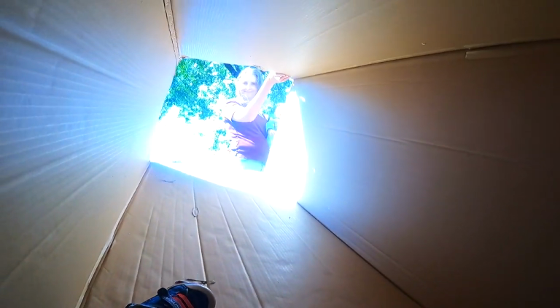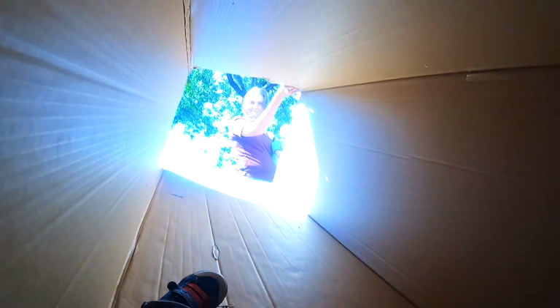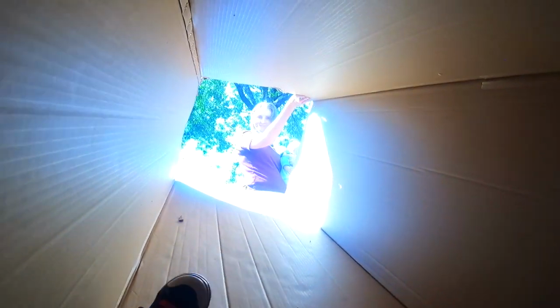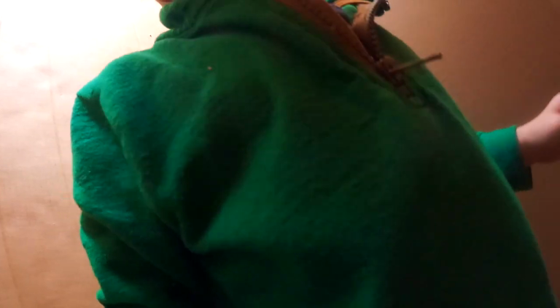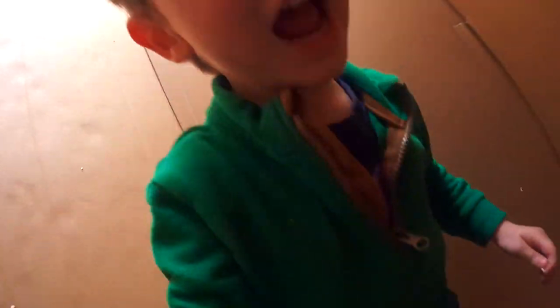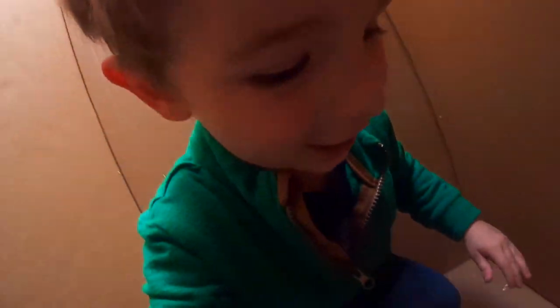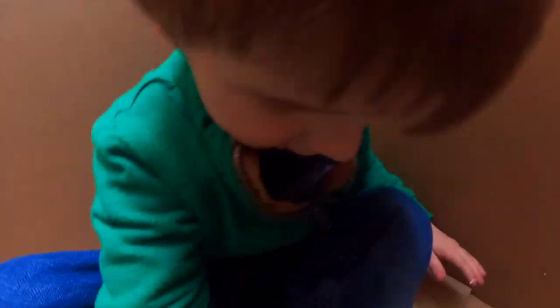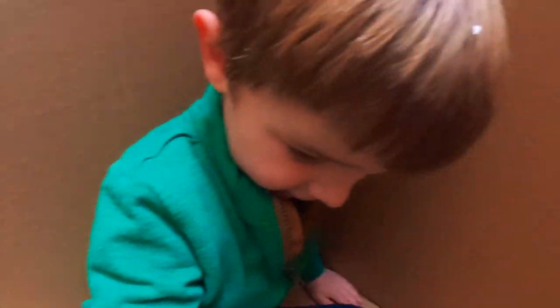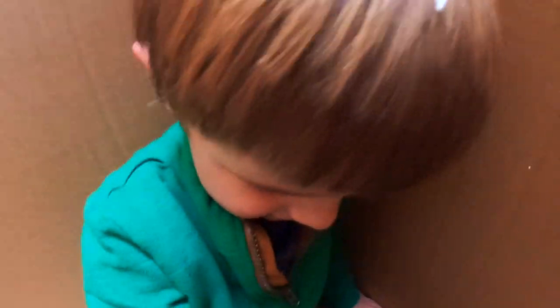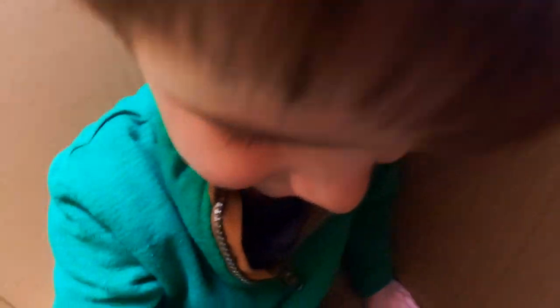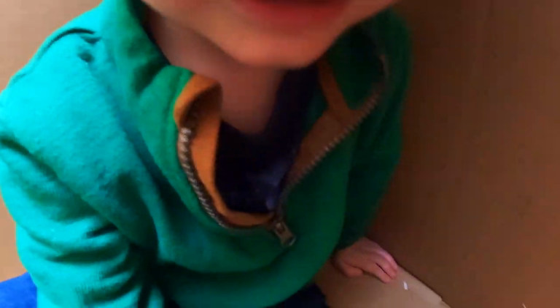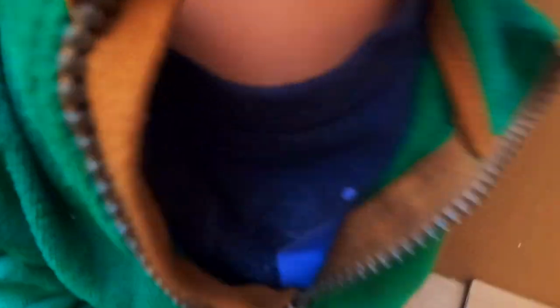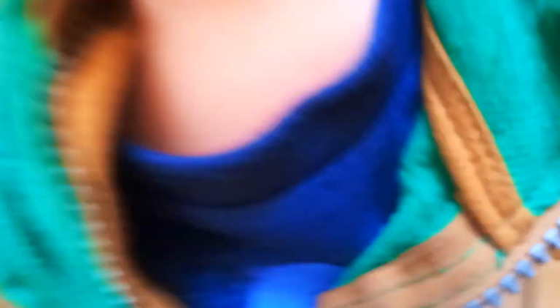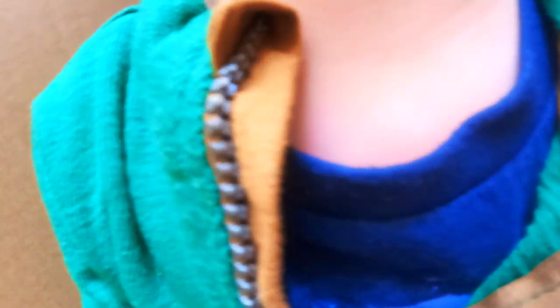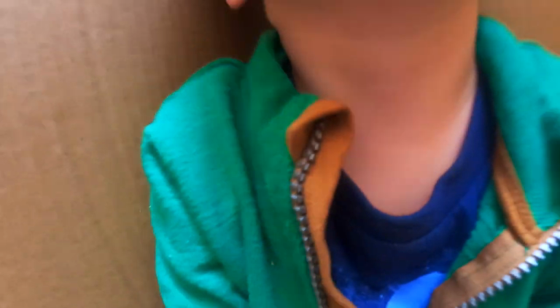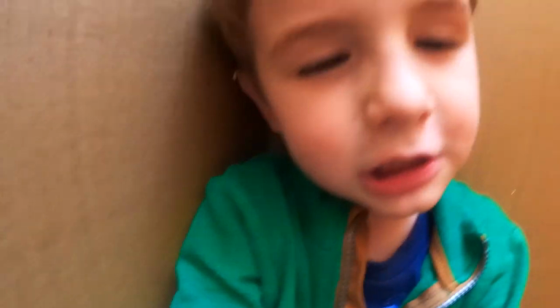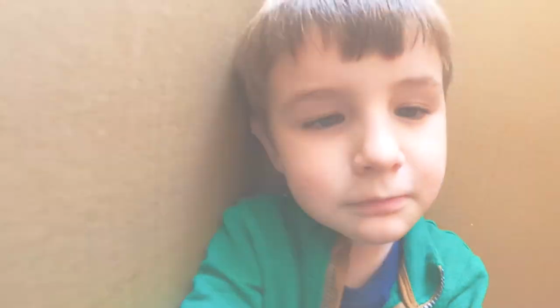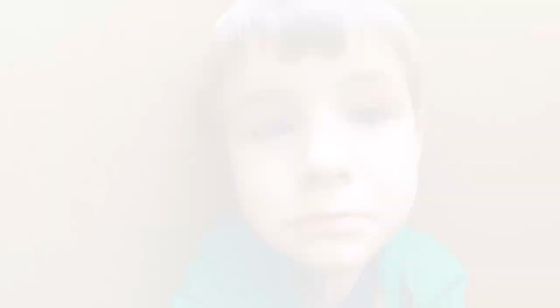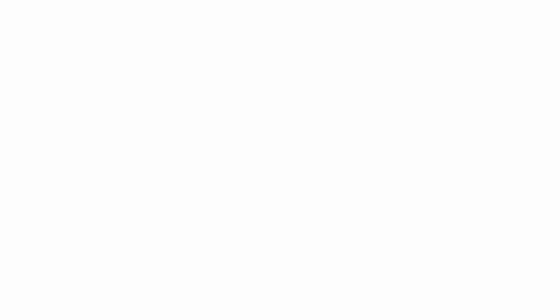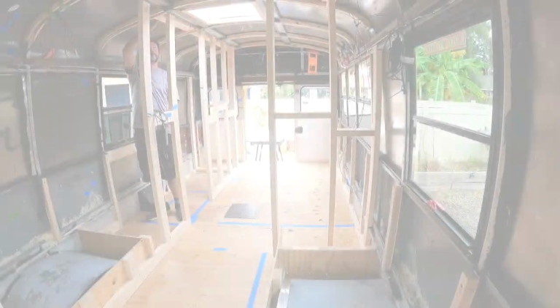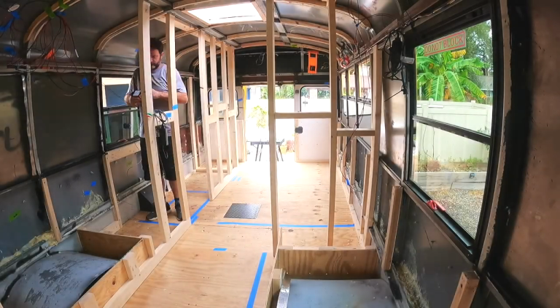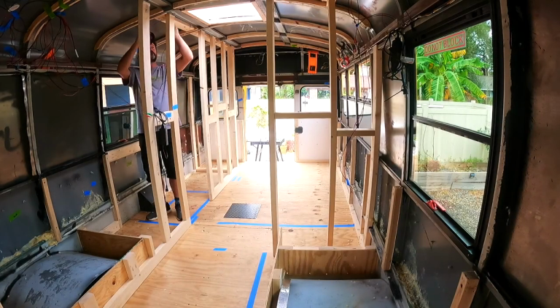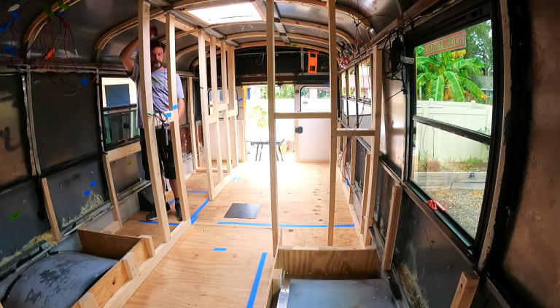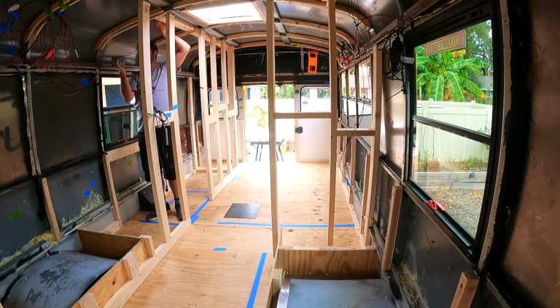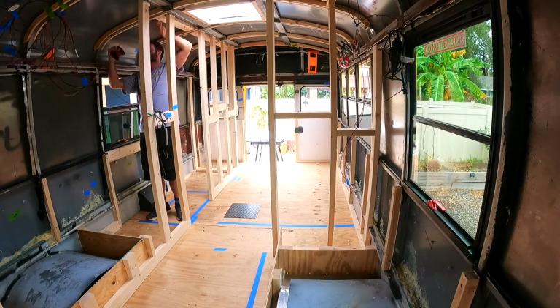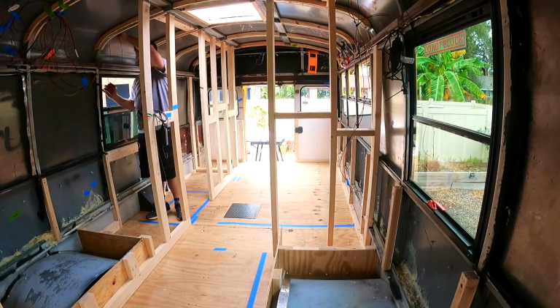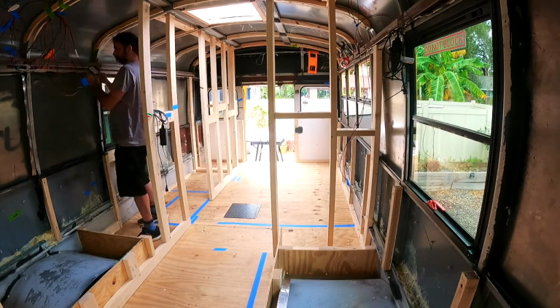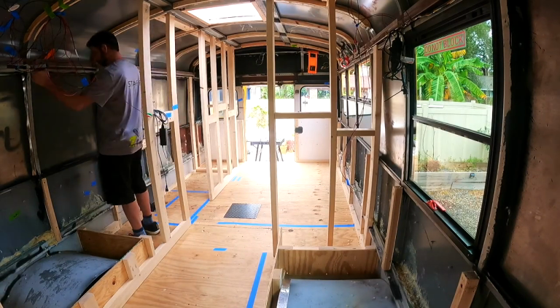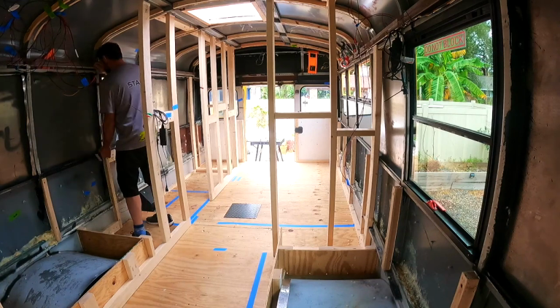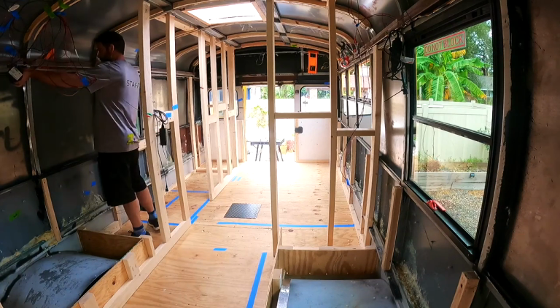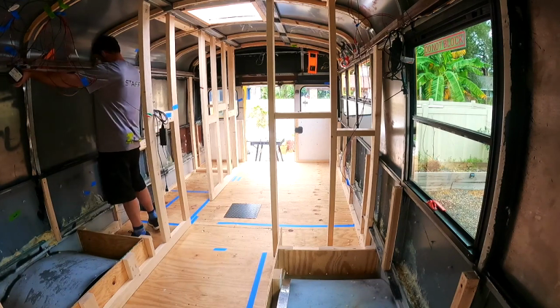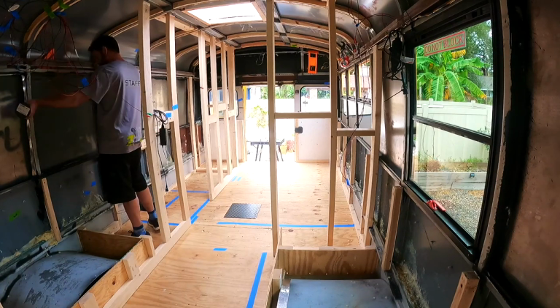Eric rounded out the rest of the week continuing to work on wiring the 12-volt and 110 system for the bus.